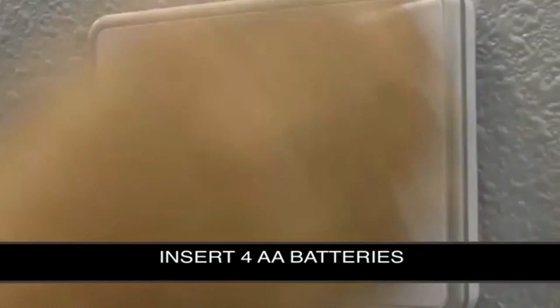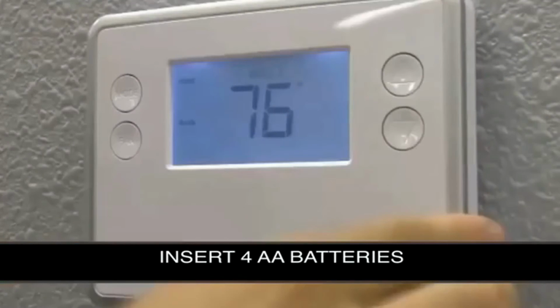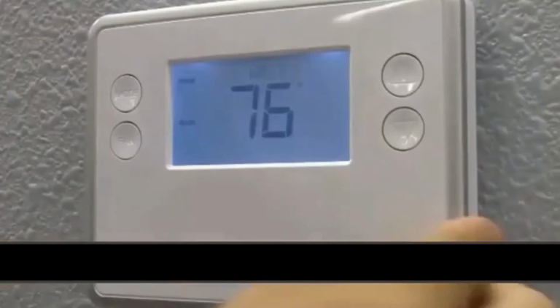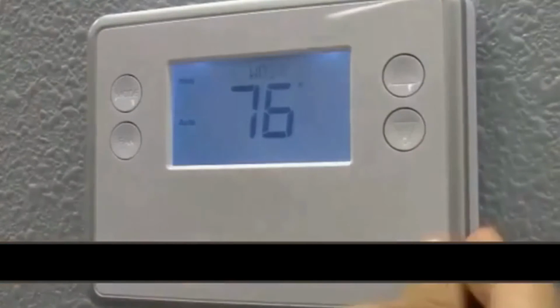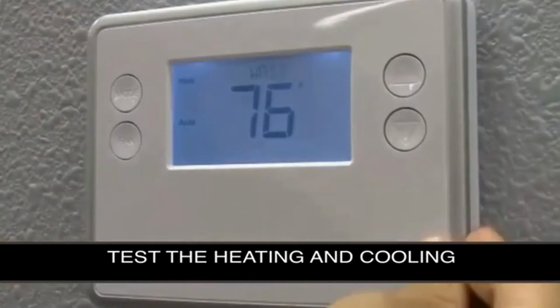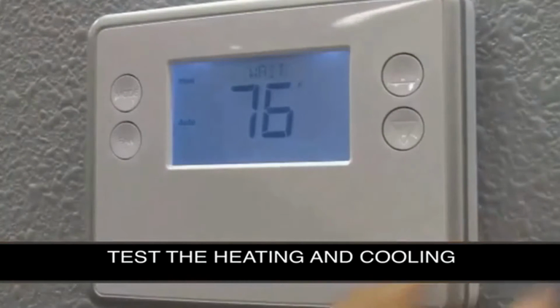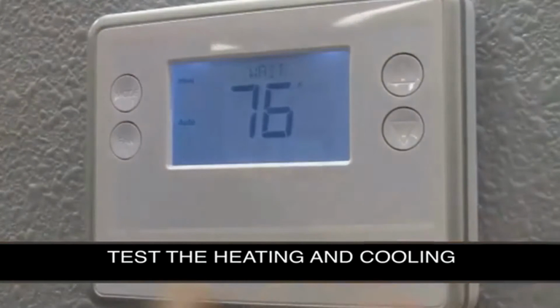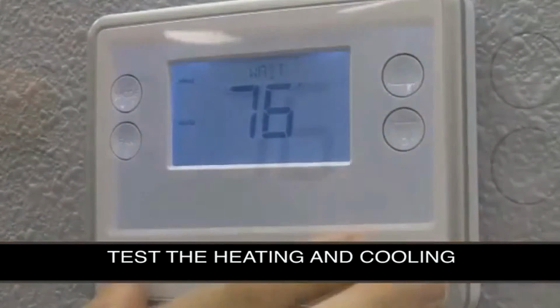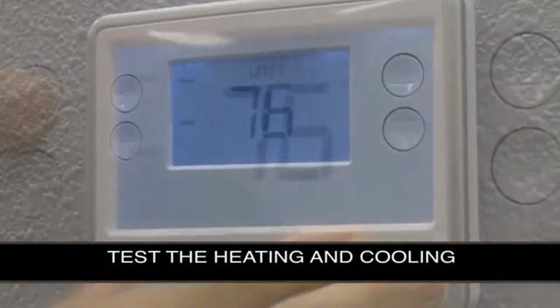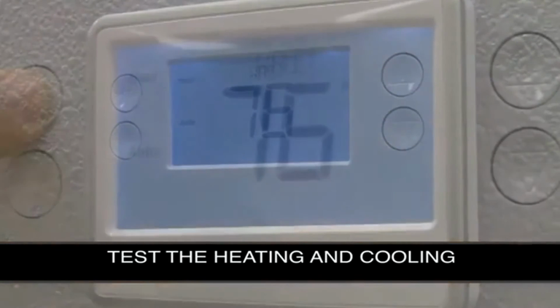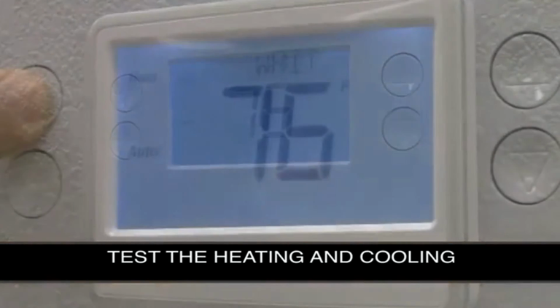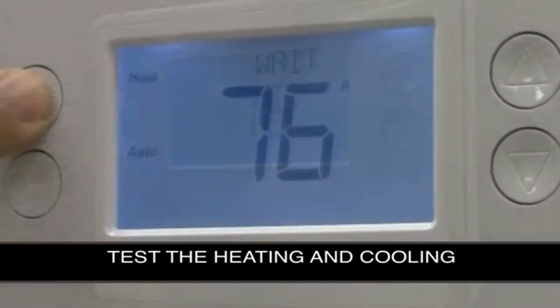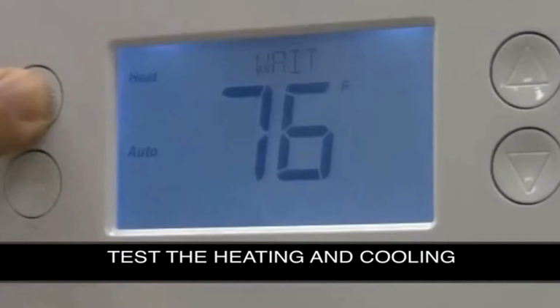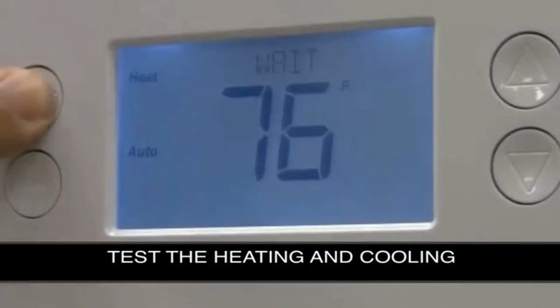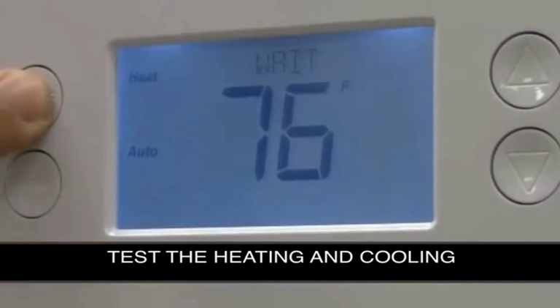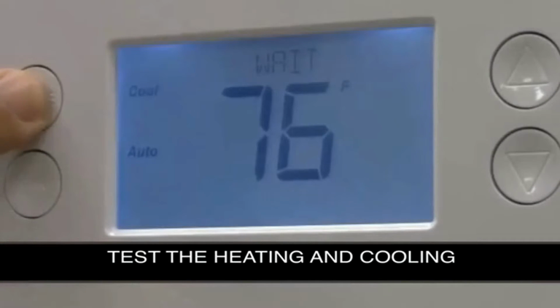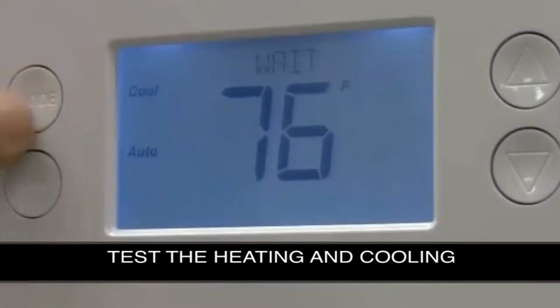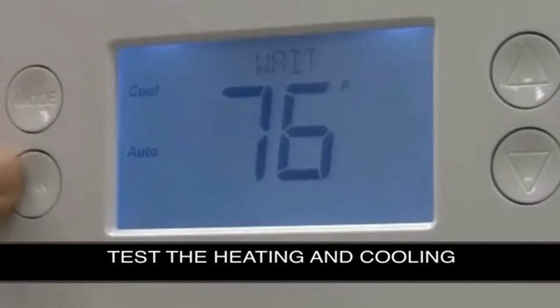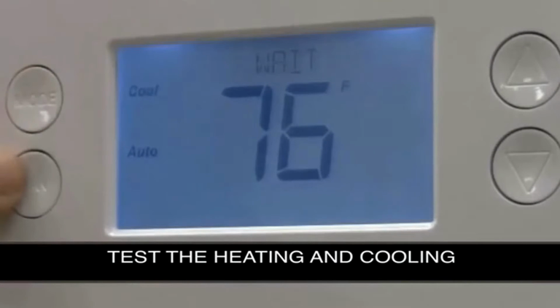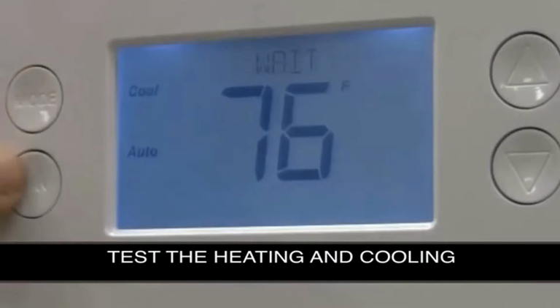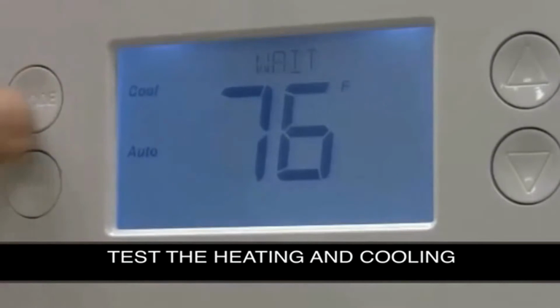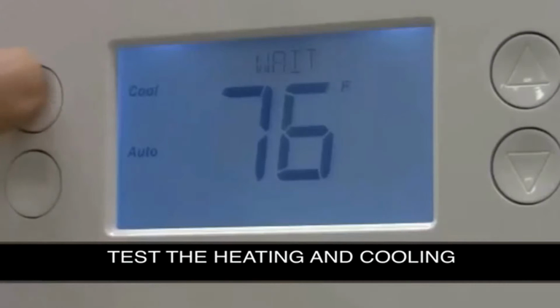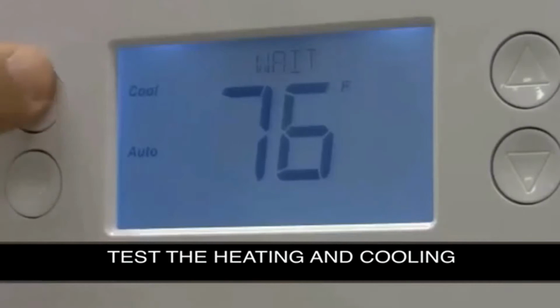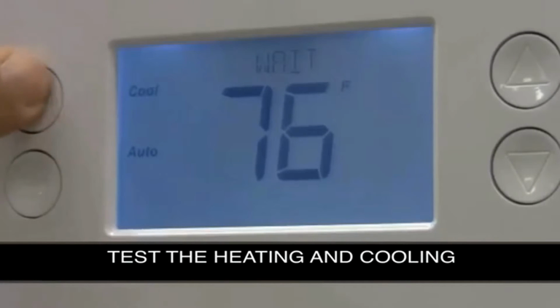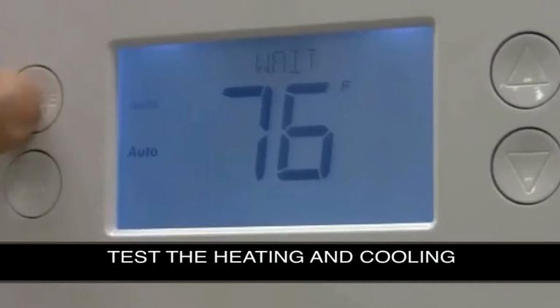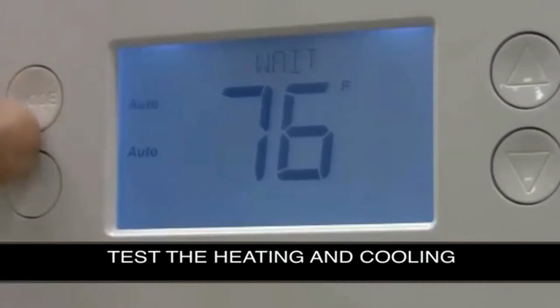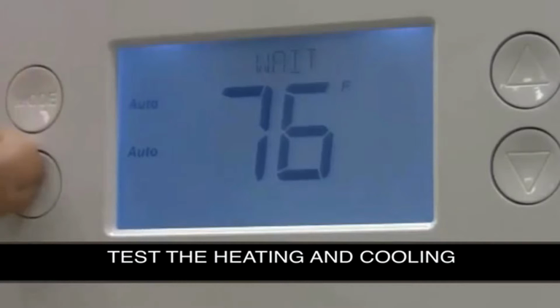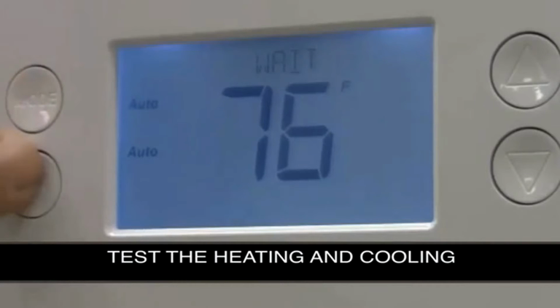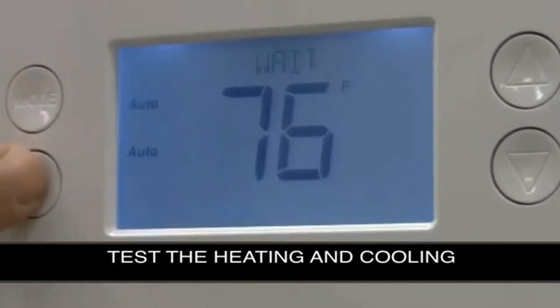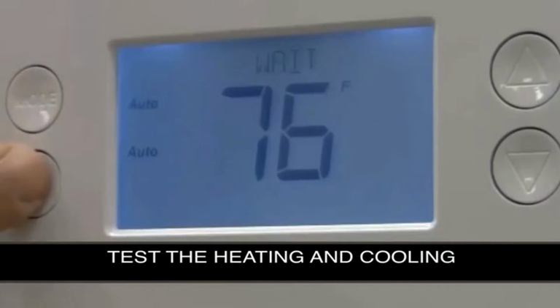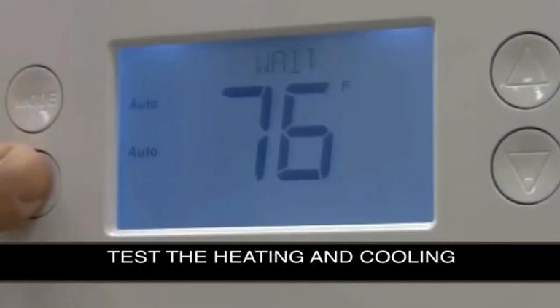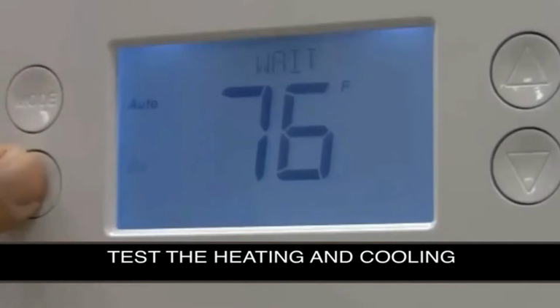Lastly, test the heating and cooling to make sure that all of the functions of the HVAC system are working correctly.